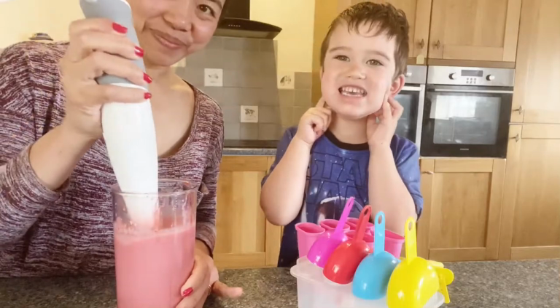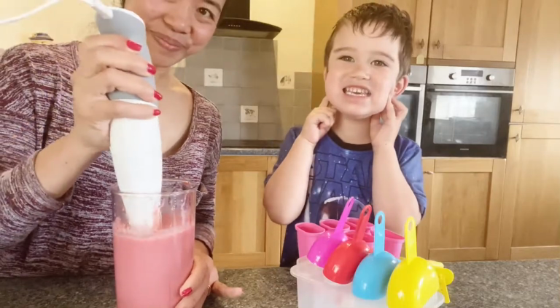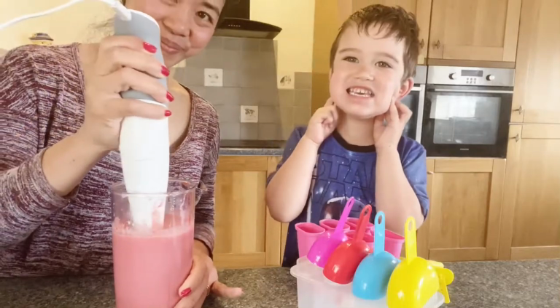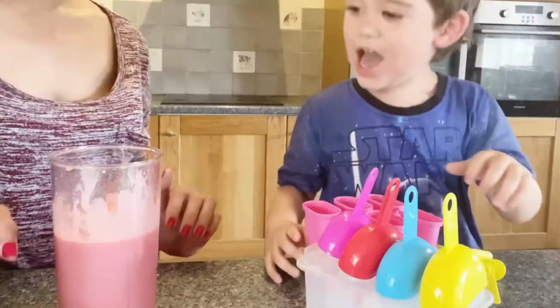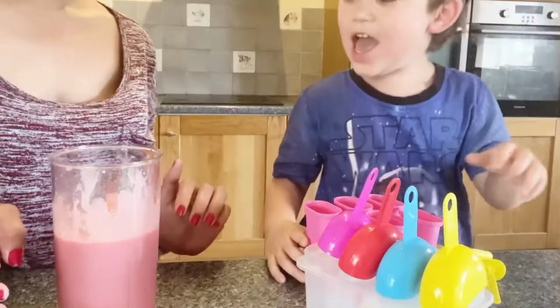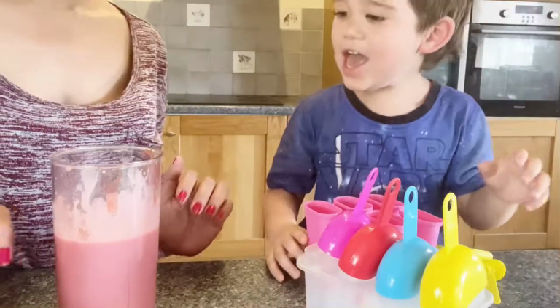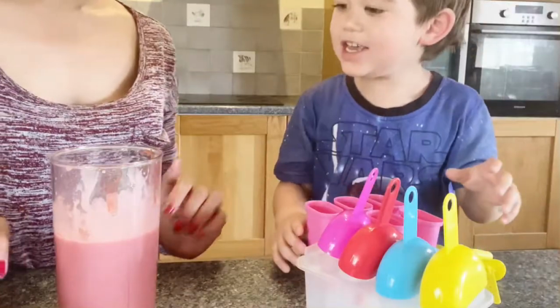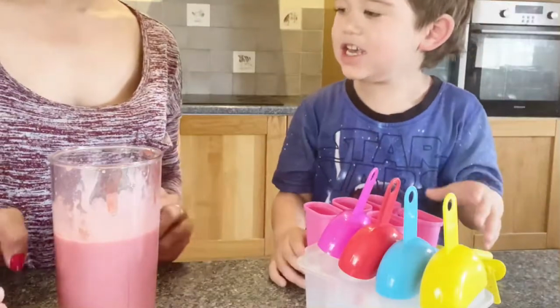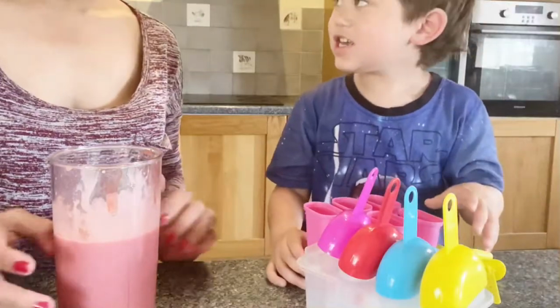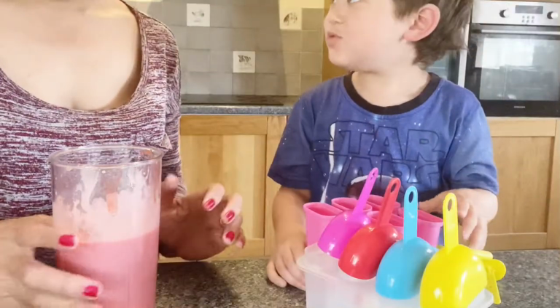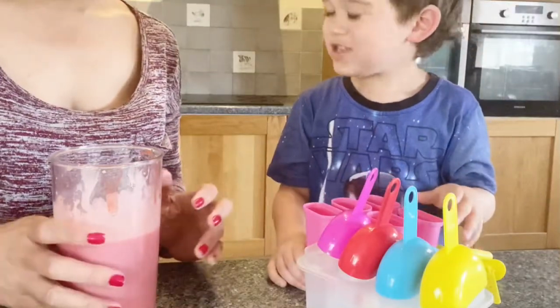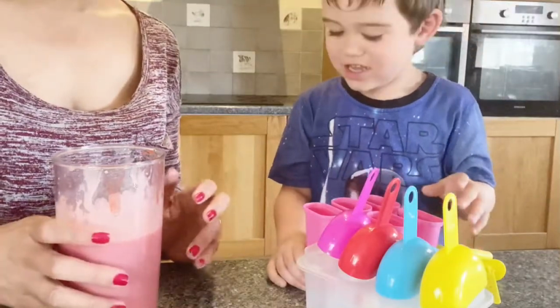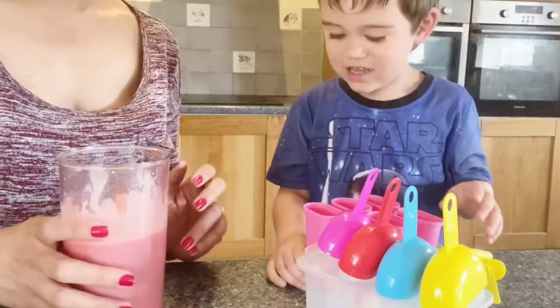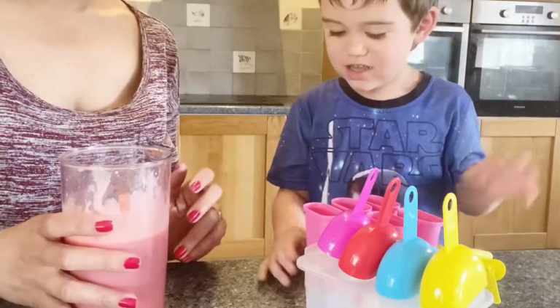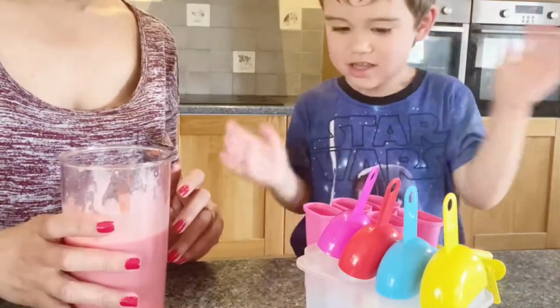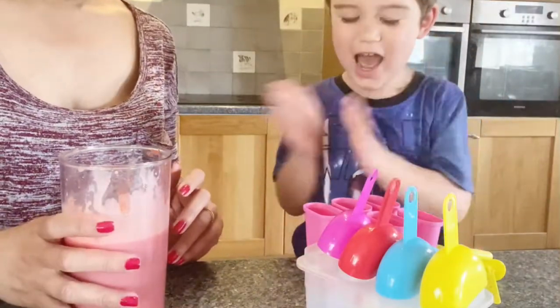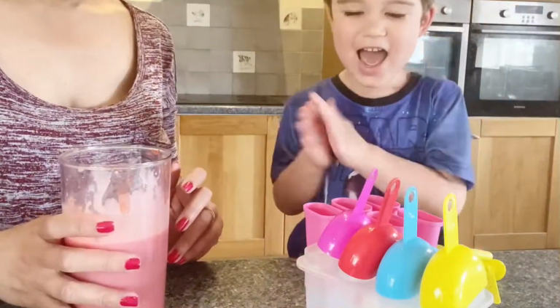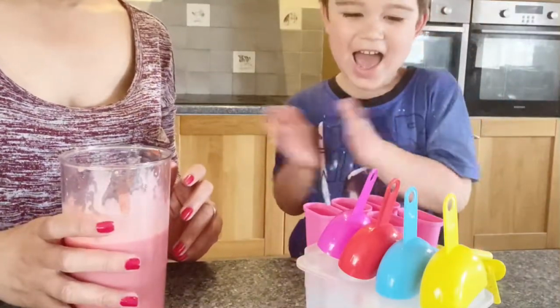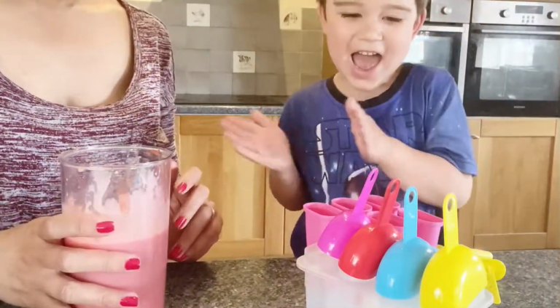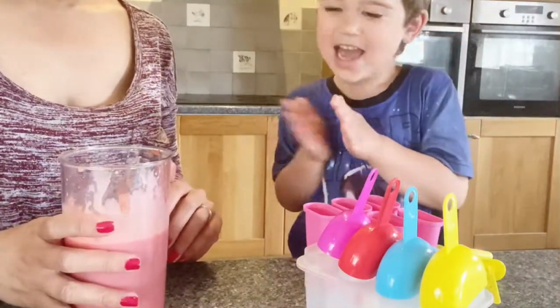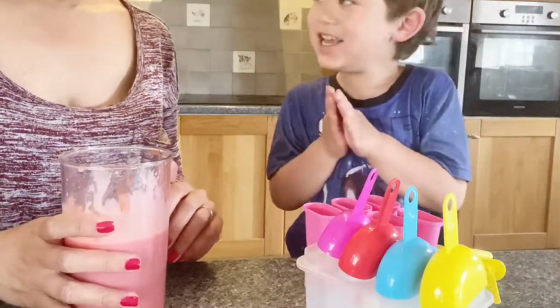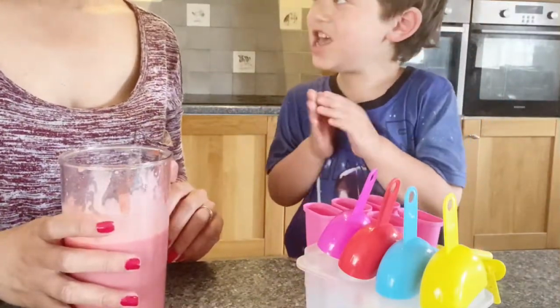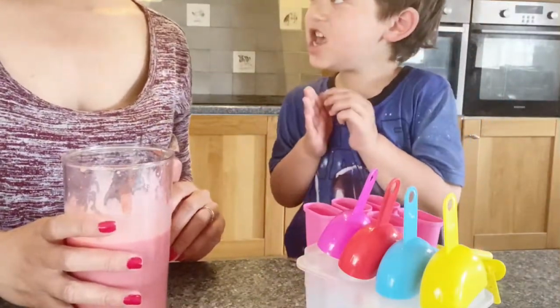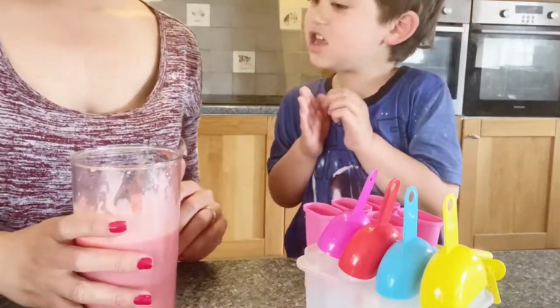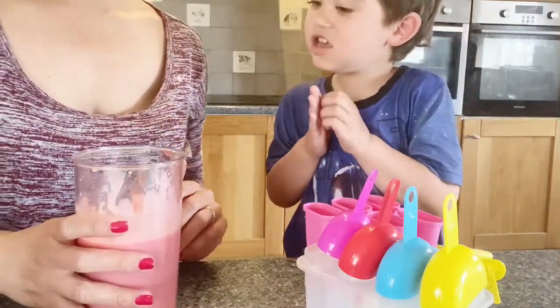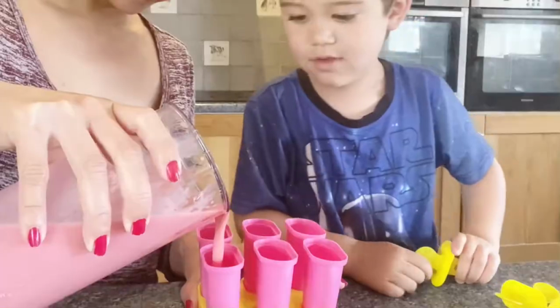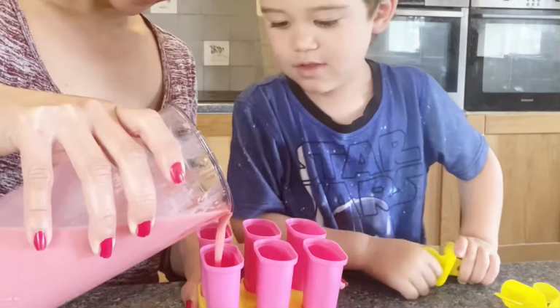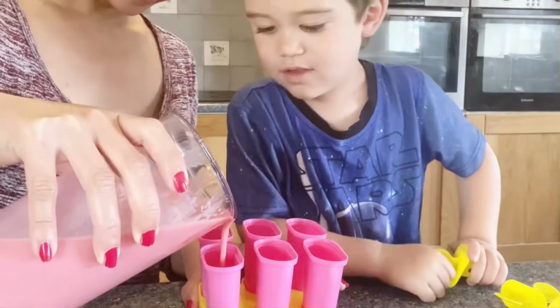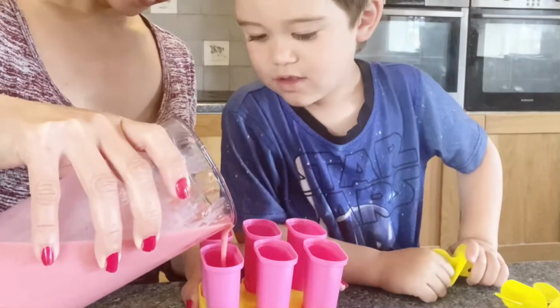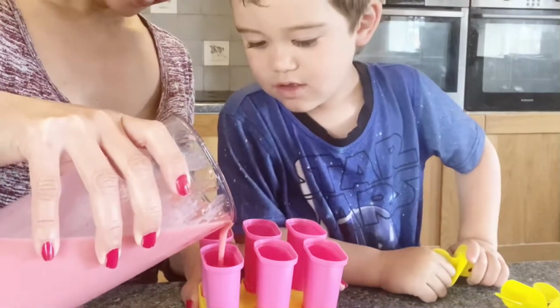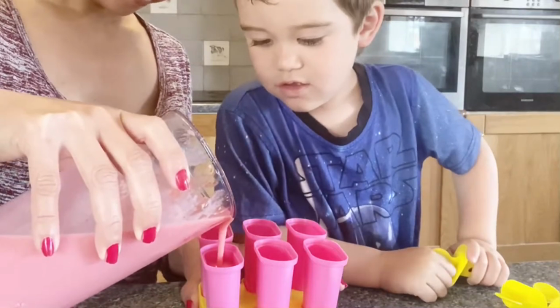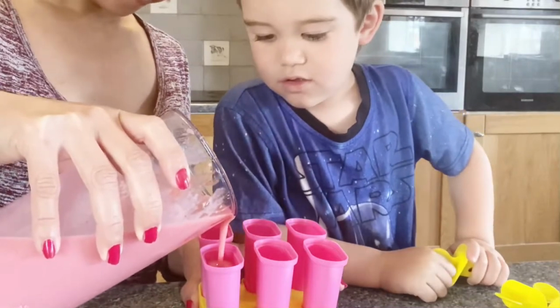And now it's done! Yay! My mom pulled it in the mold.